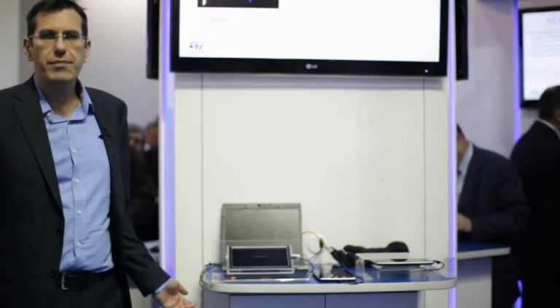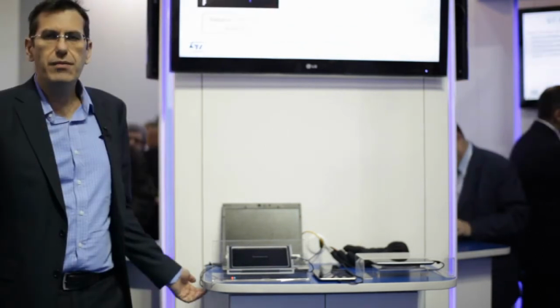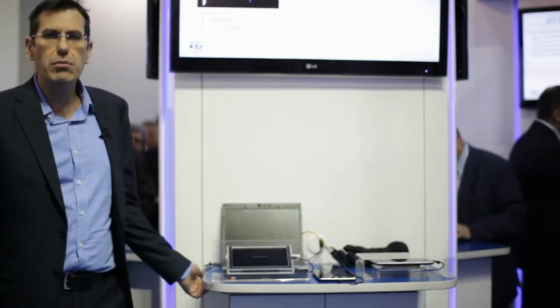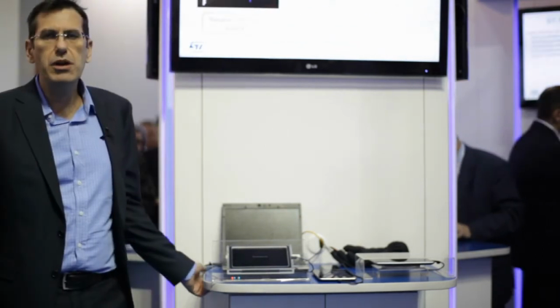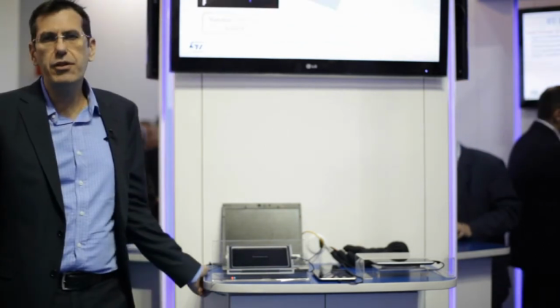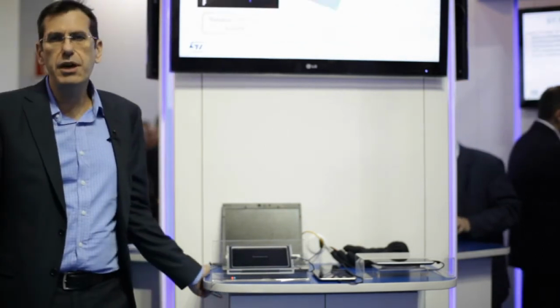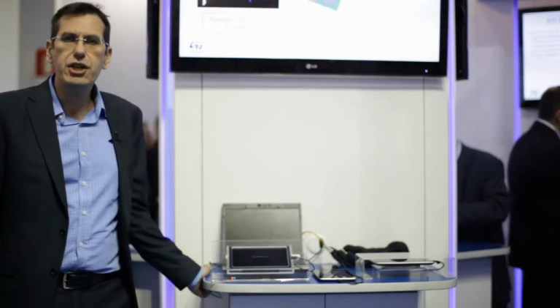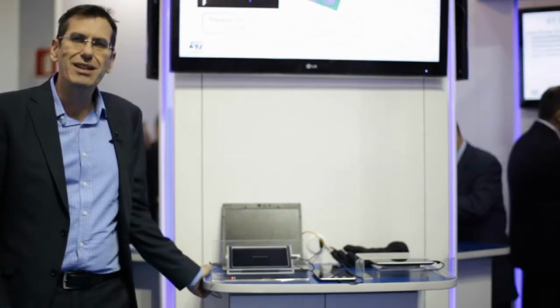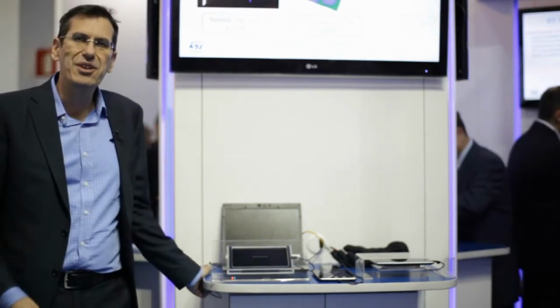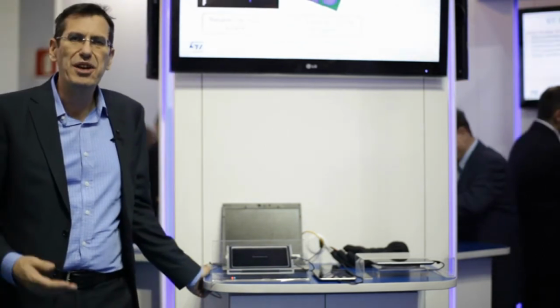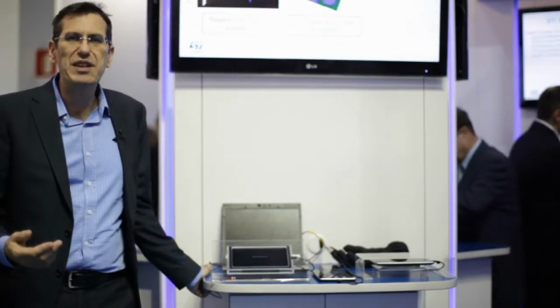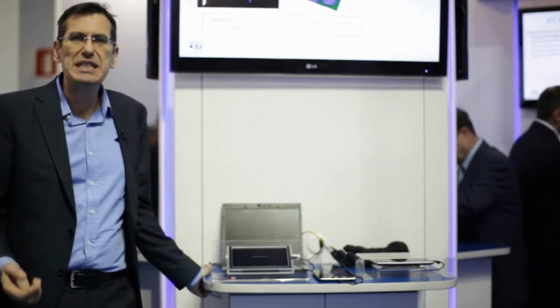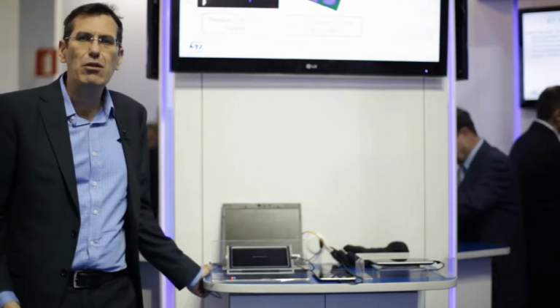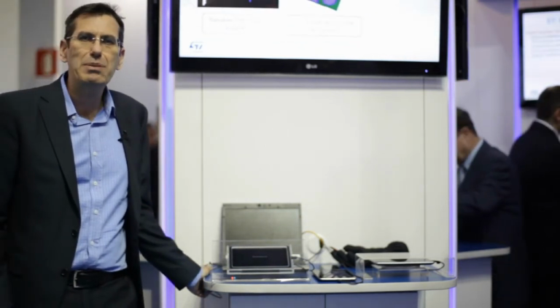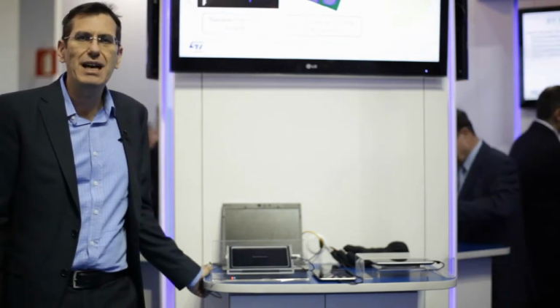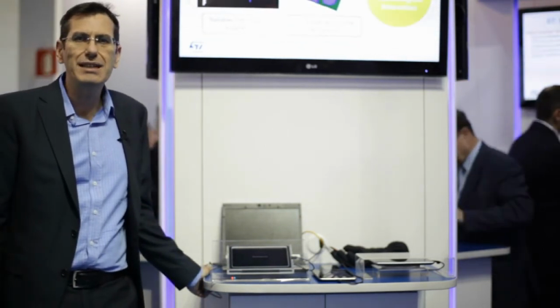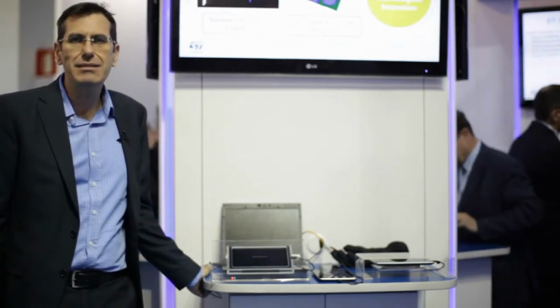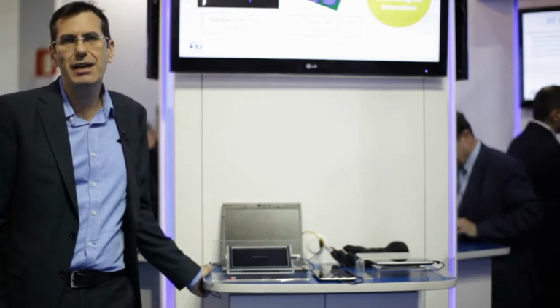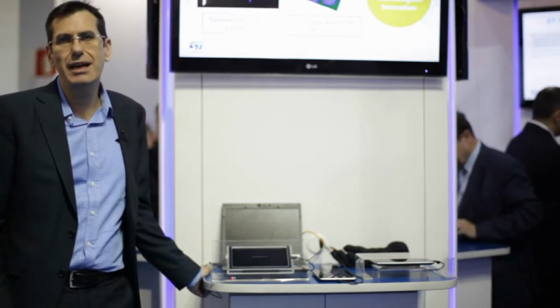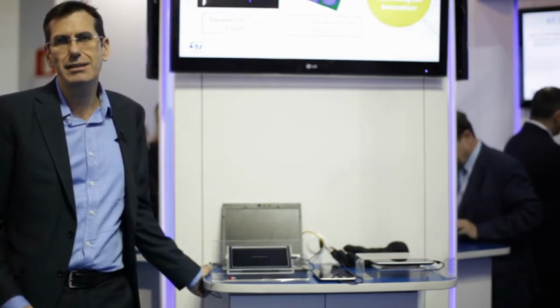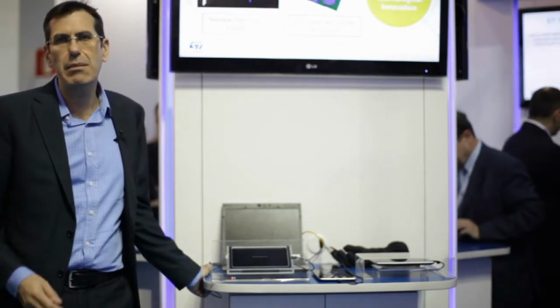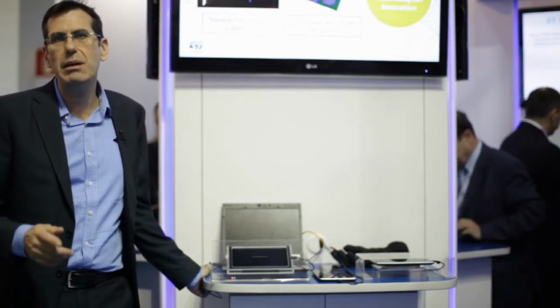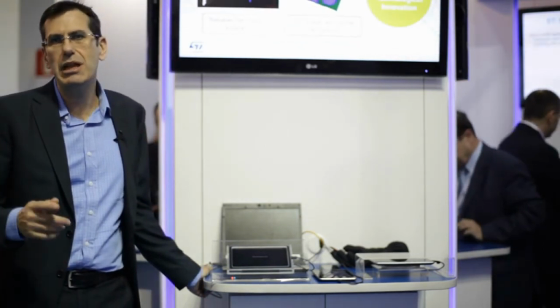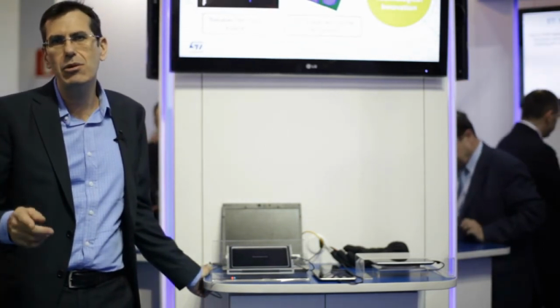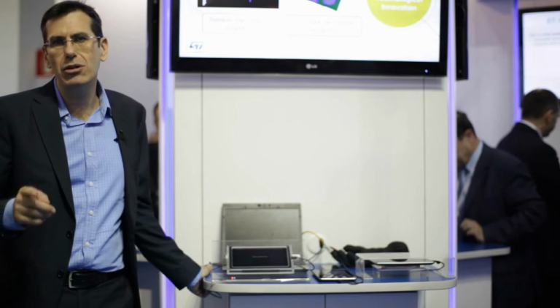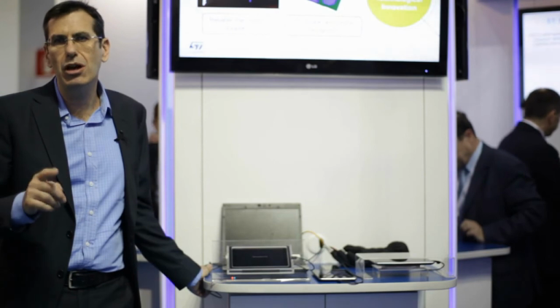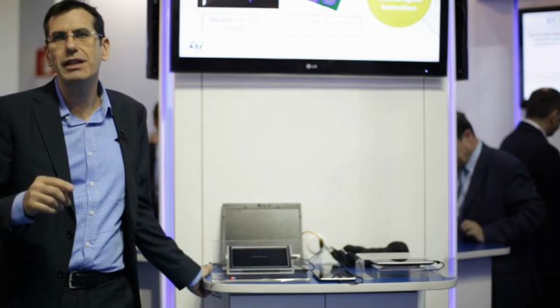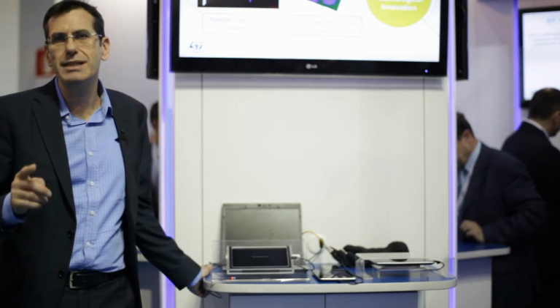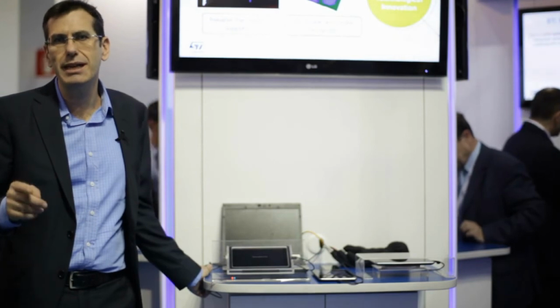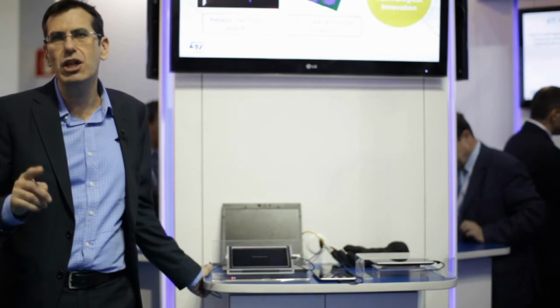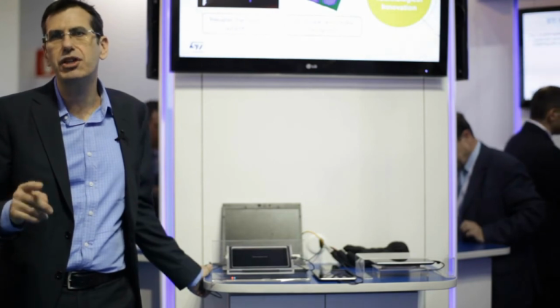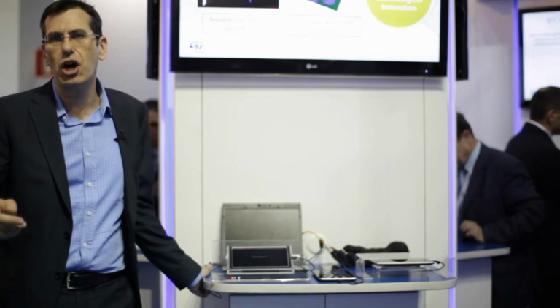For more information, you can visit our website at www.st.com.